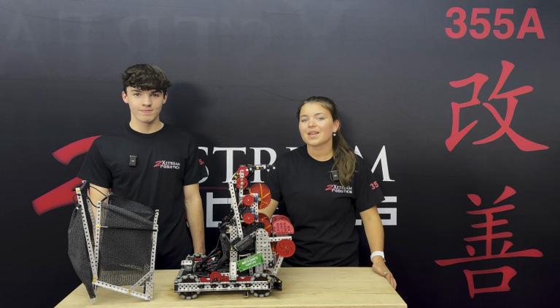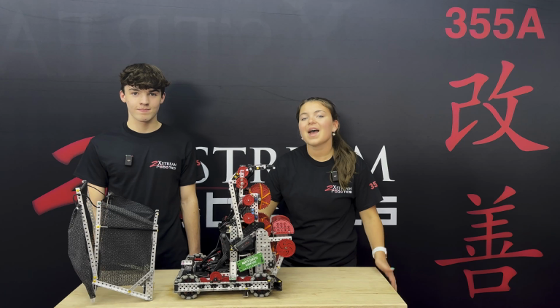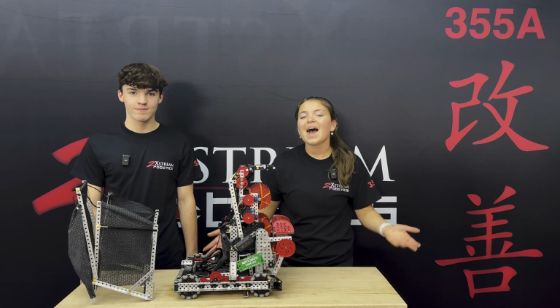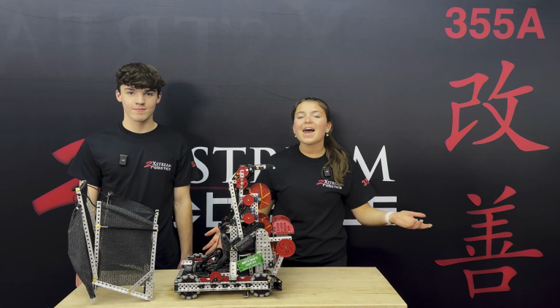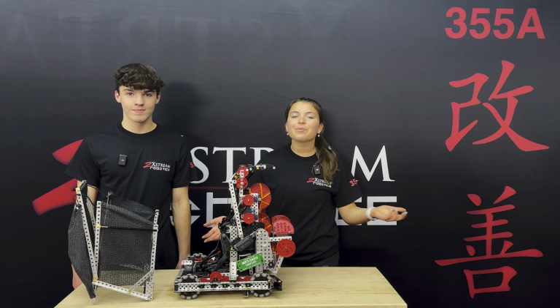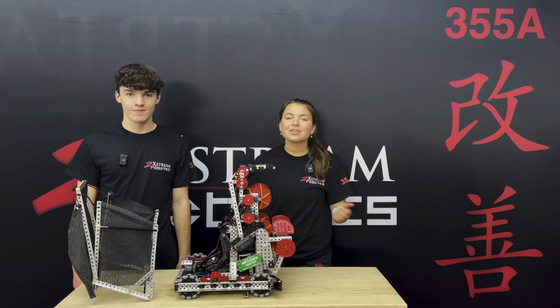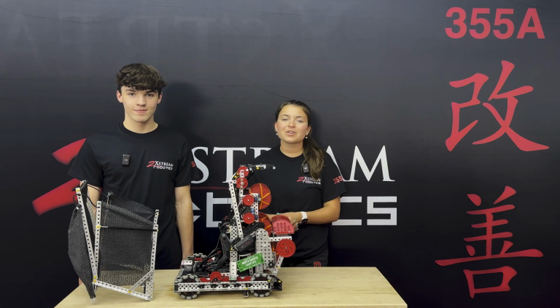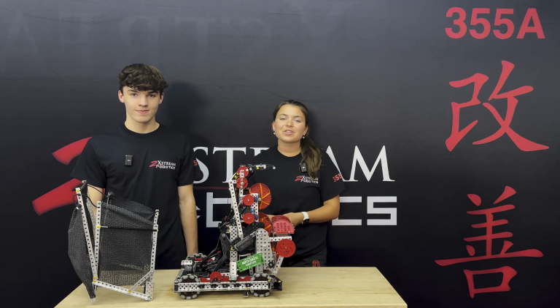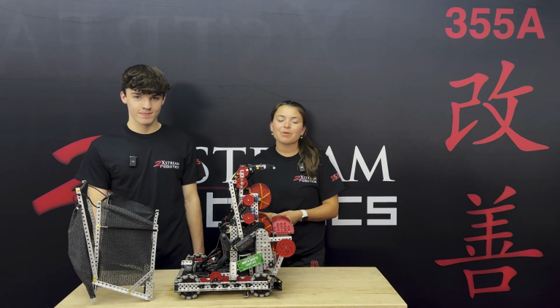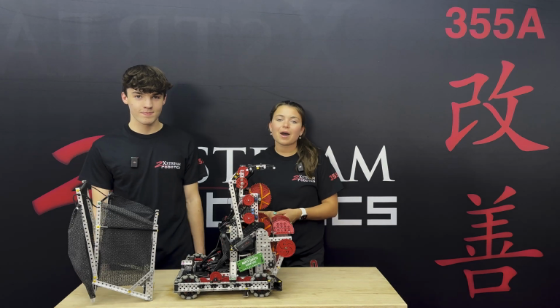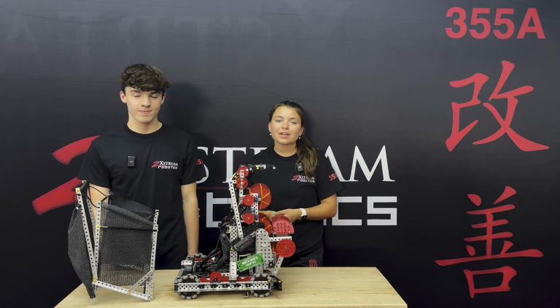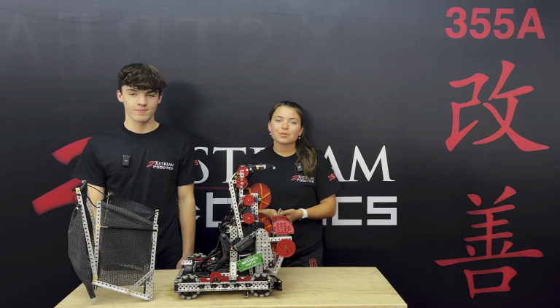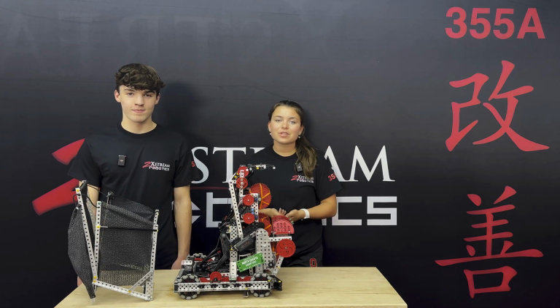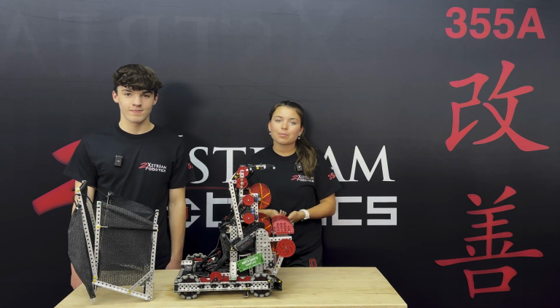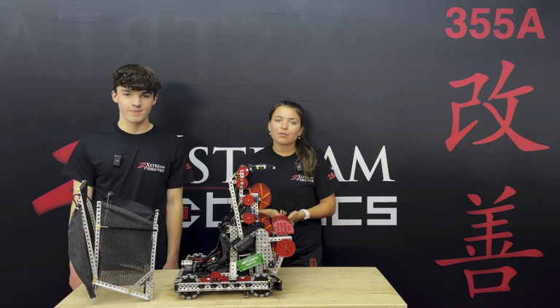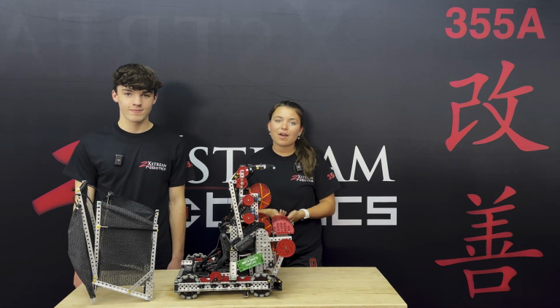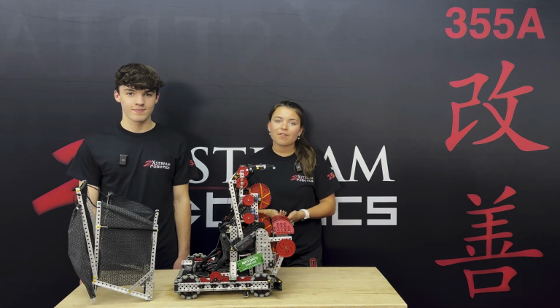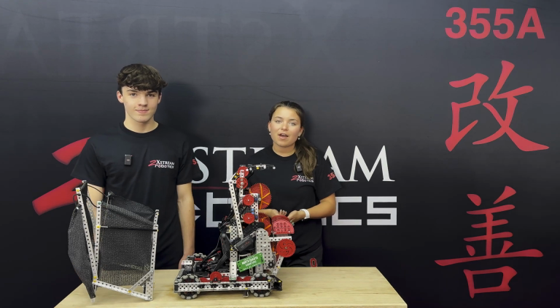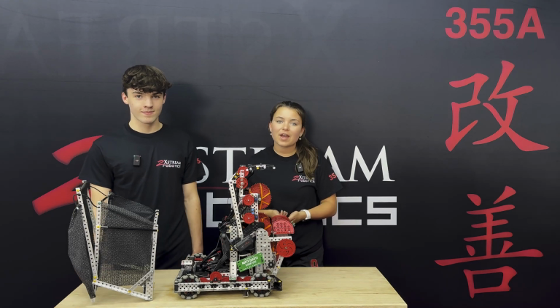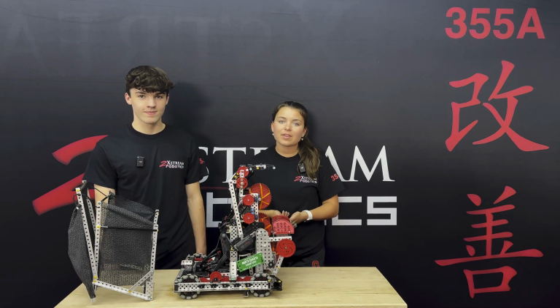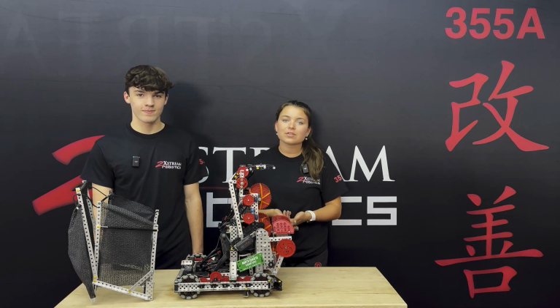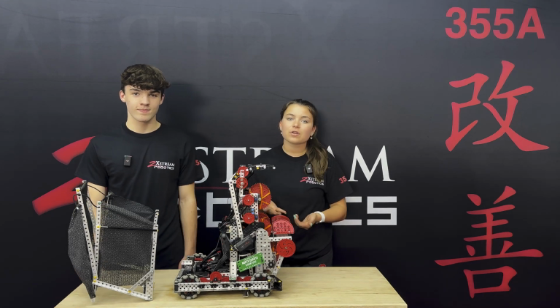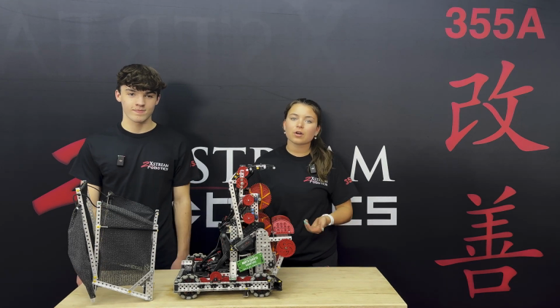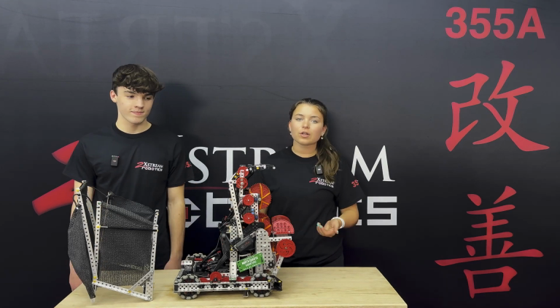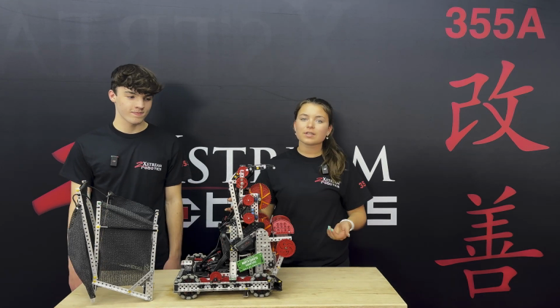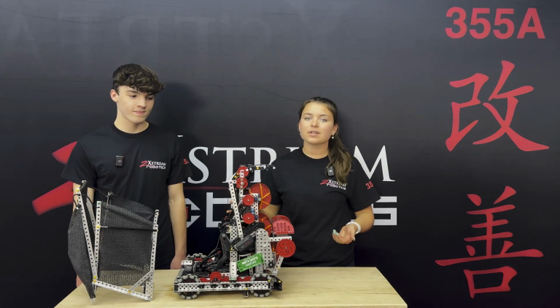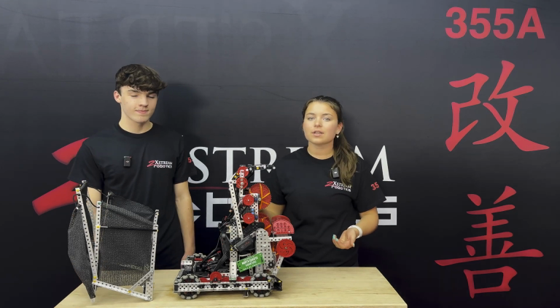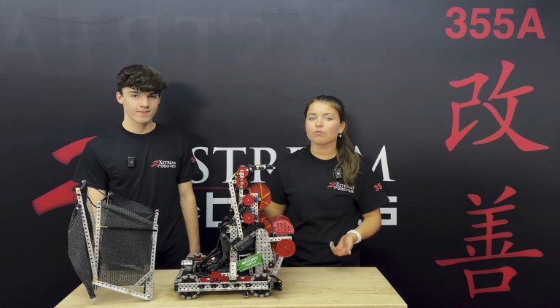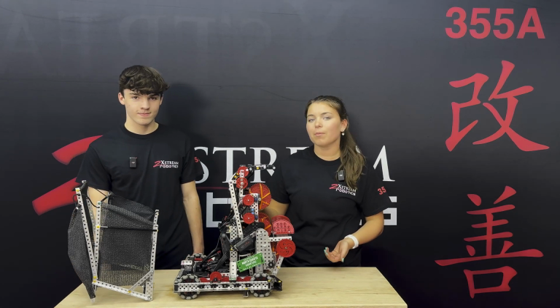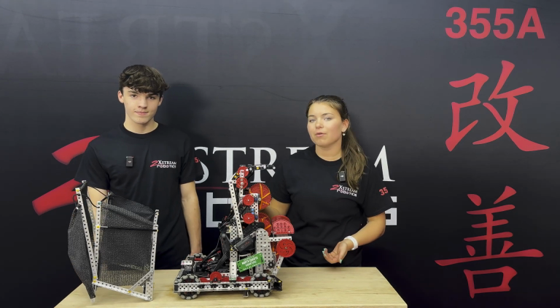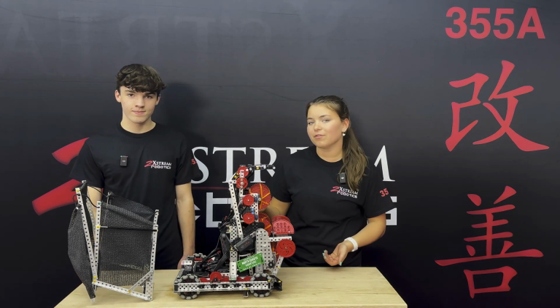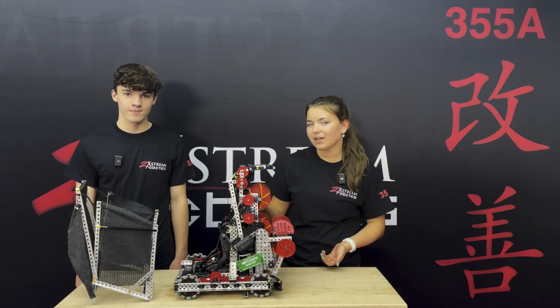Hi, we are 2Extreme Robotics. We're Team 3558. This is our early season robot reveal.